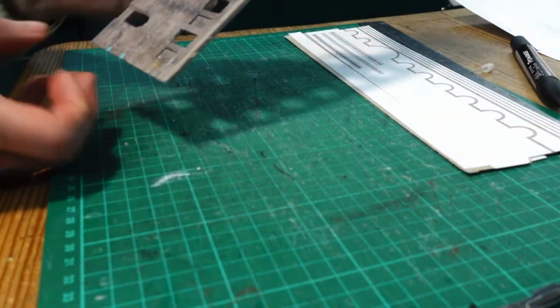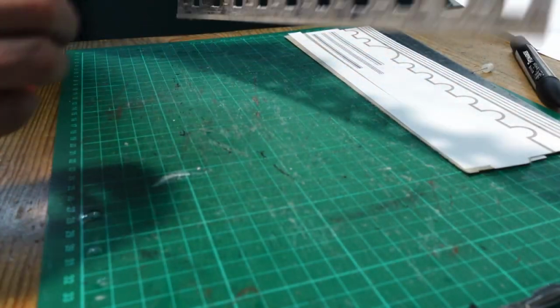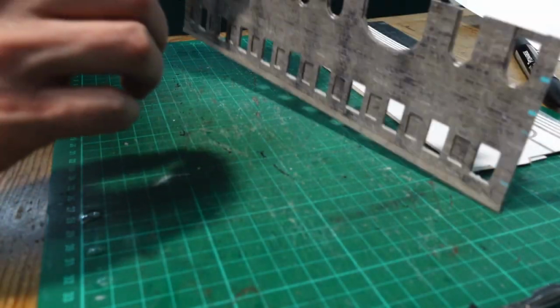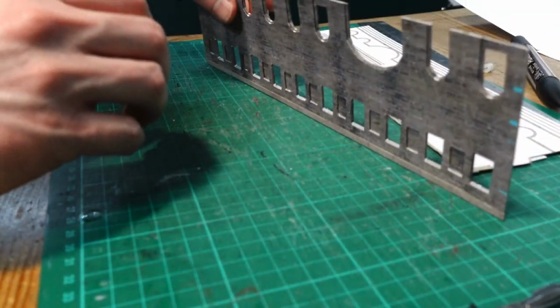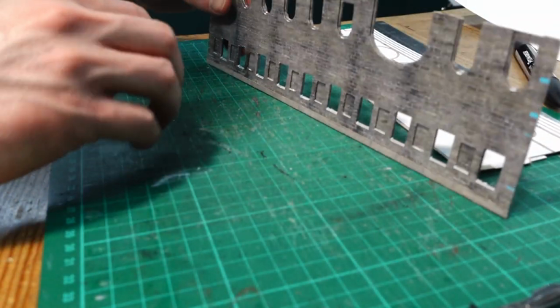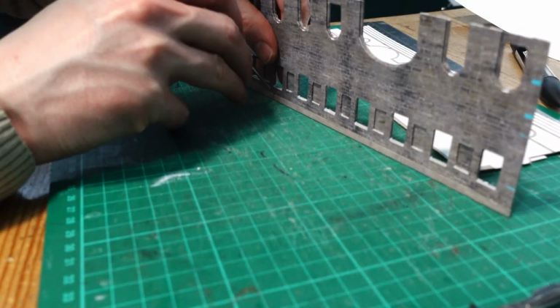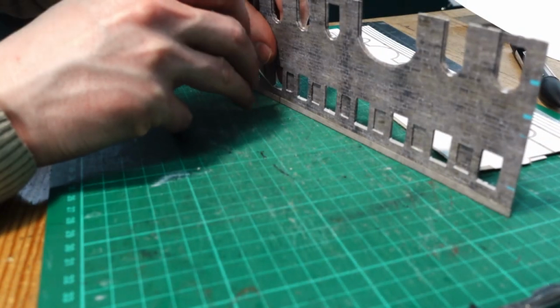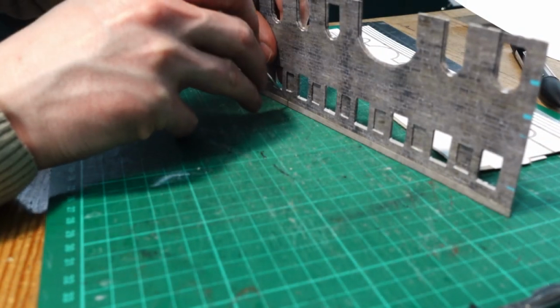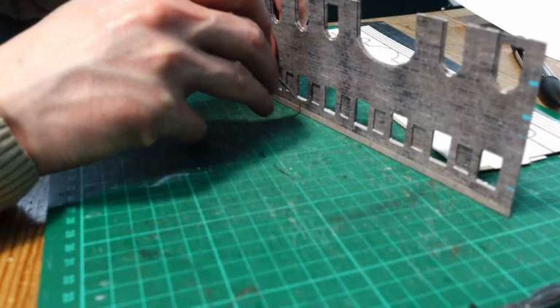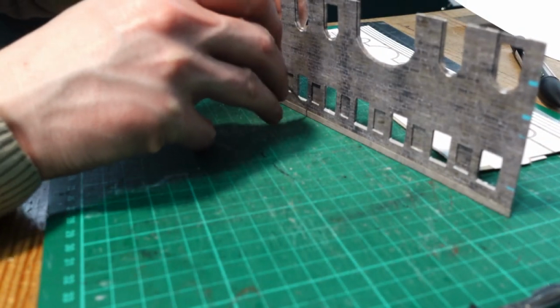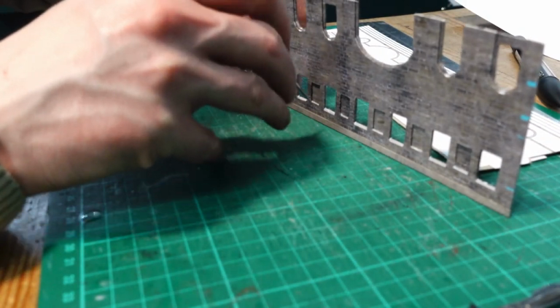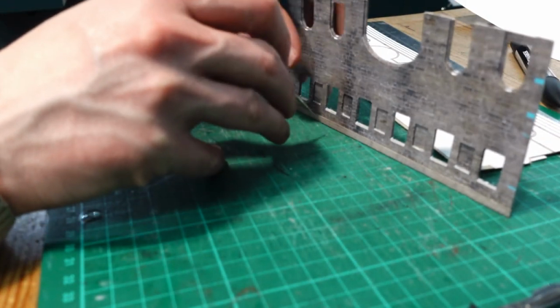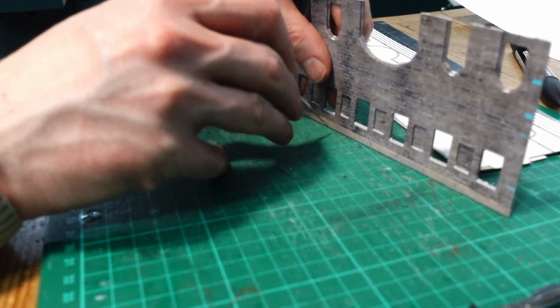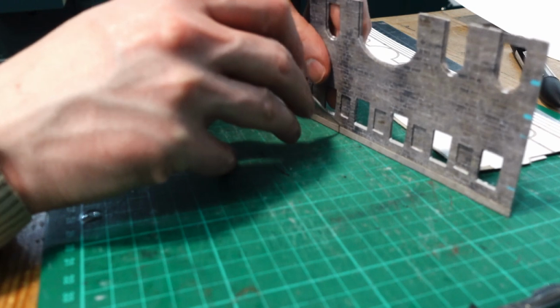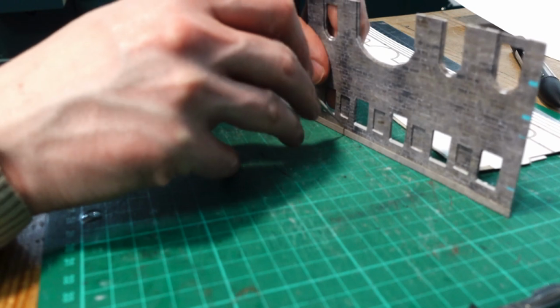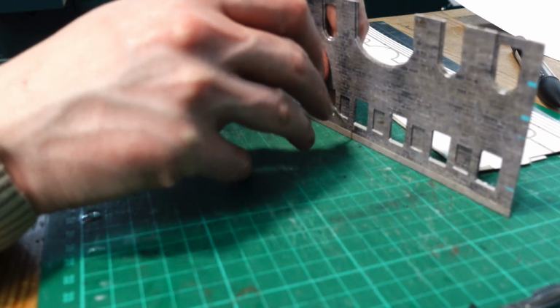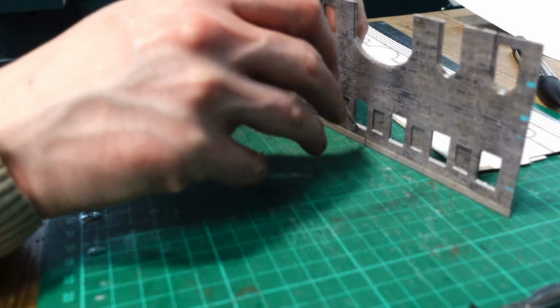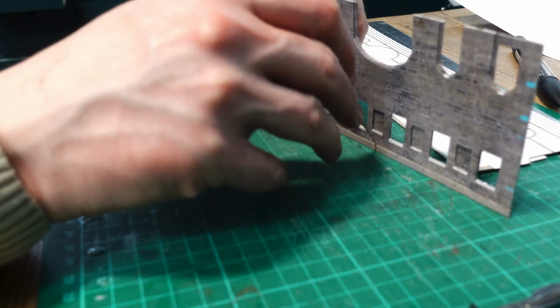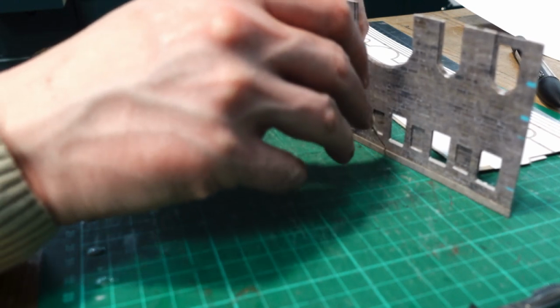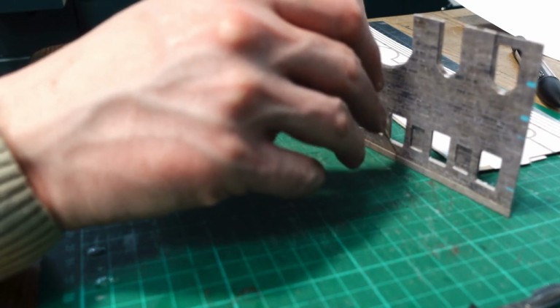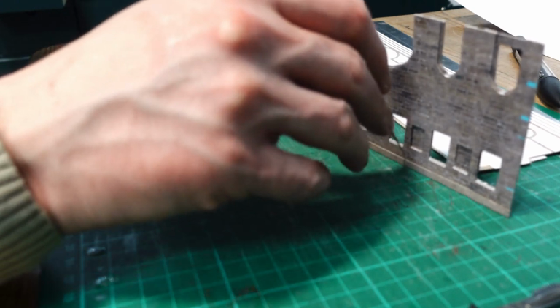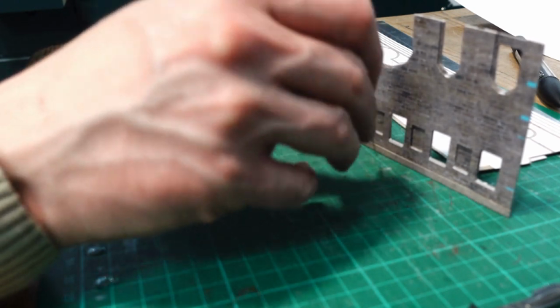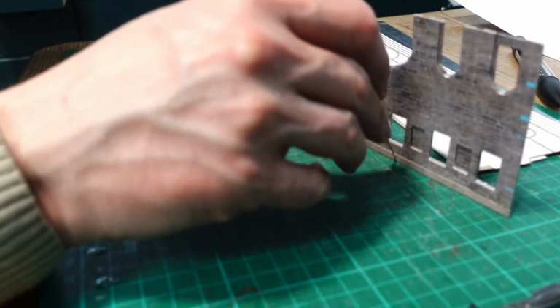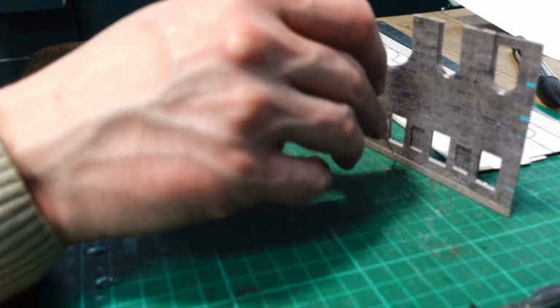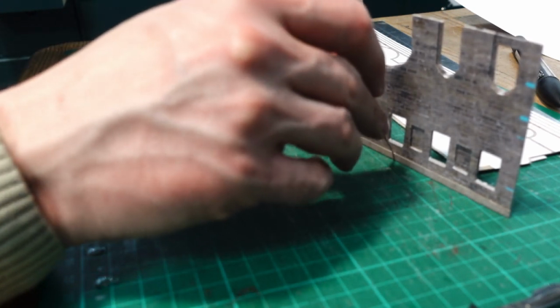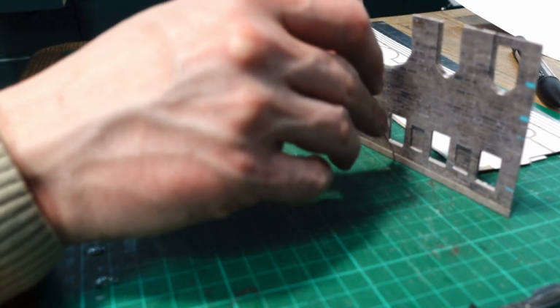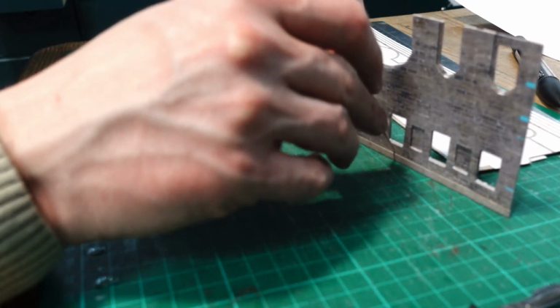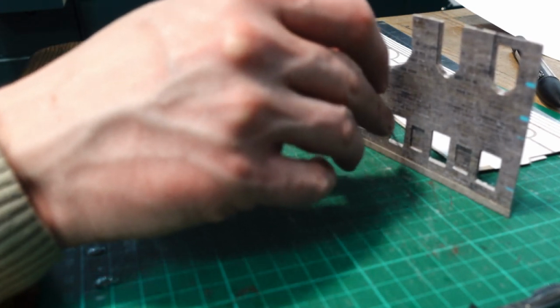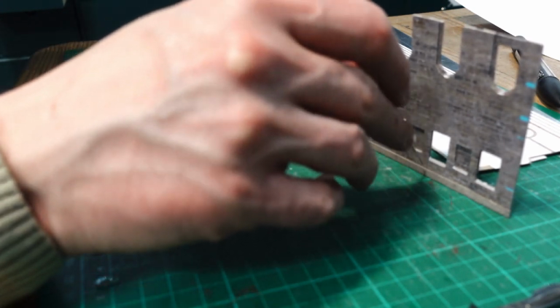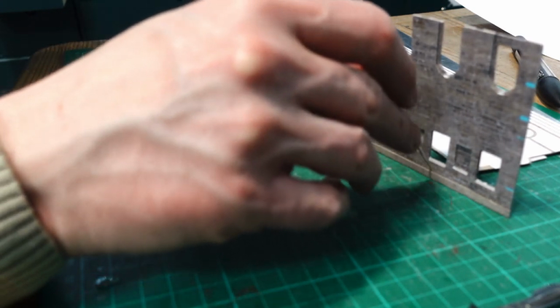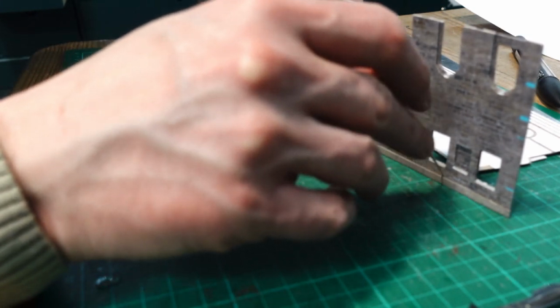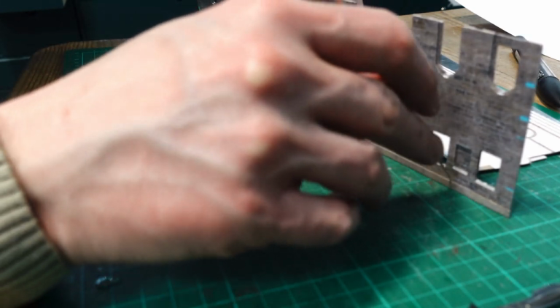I turned the wall upside down and nudged the top piece against my mat to ensure that it was aligned properly with the top of the wall.